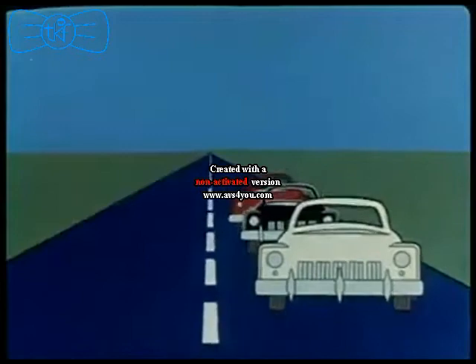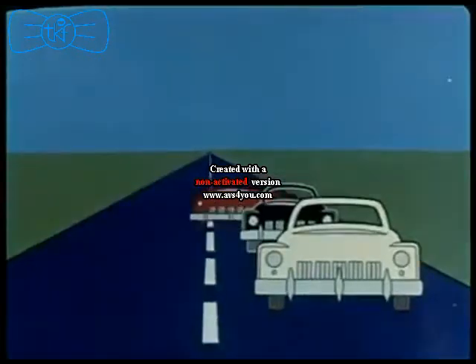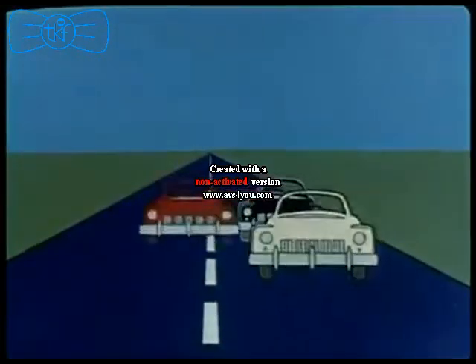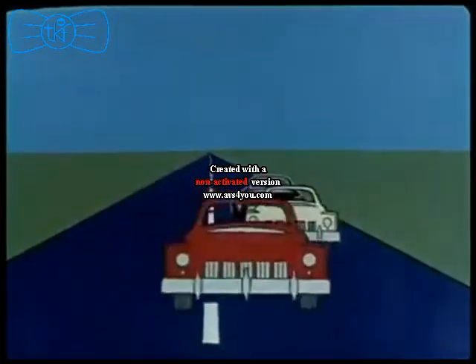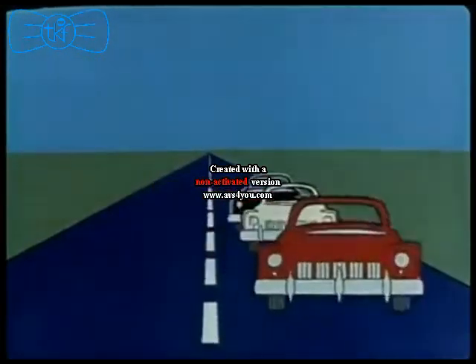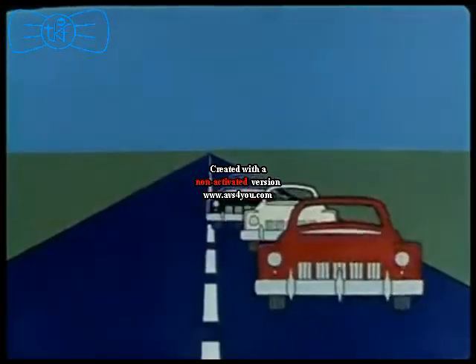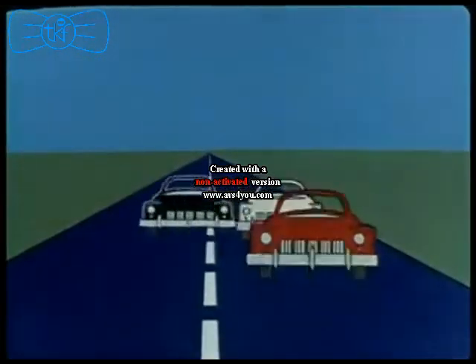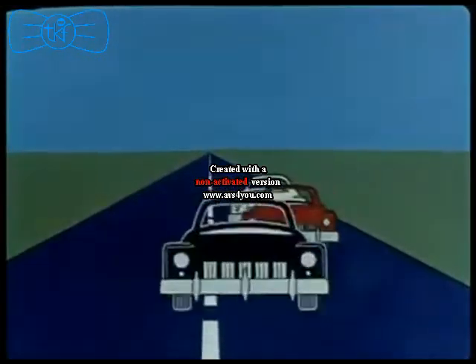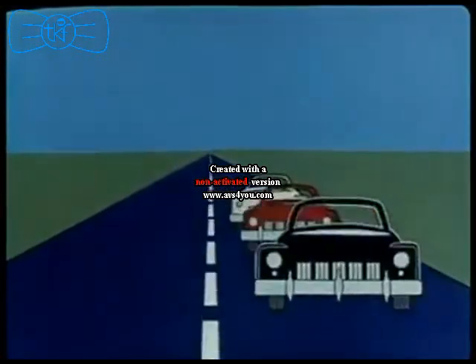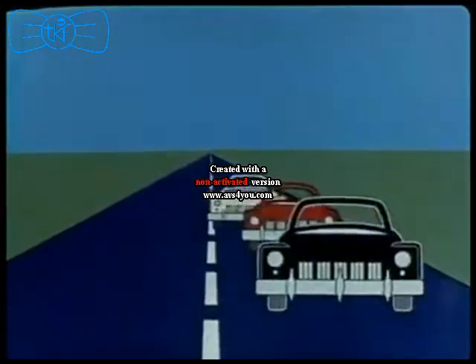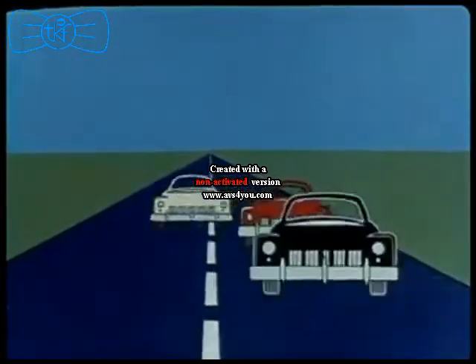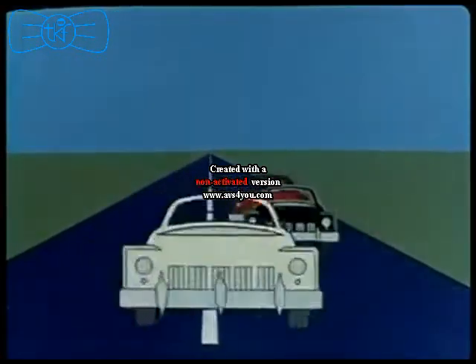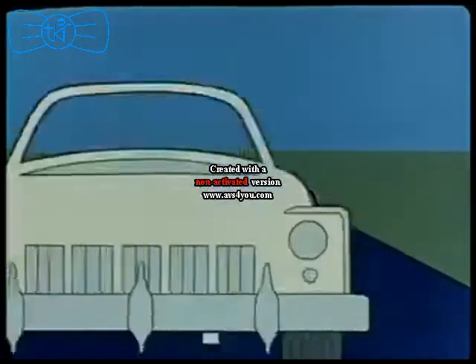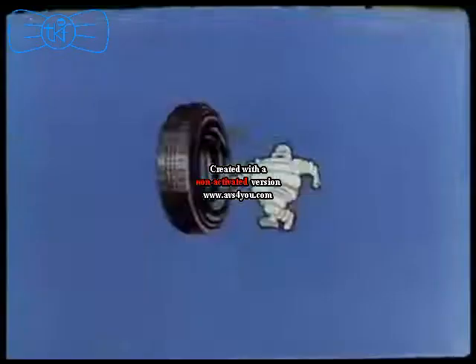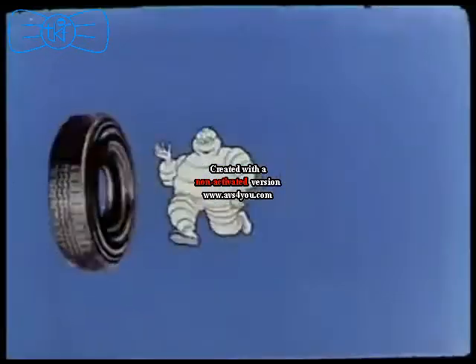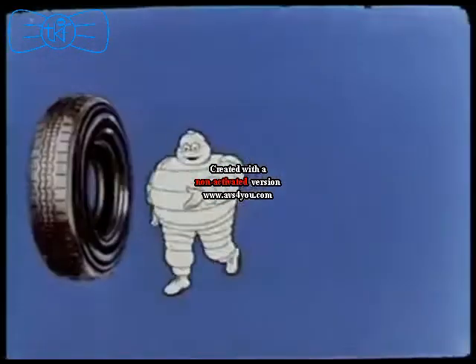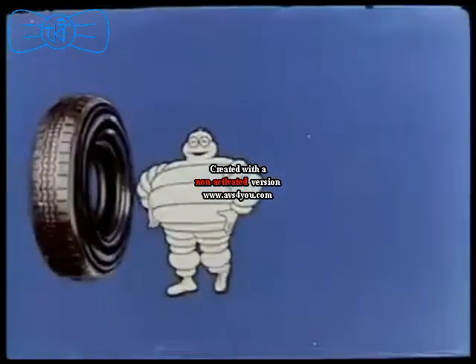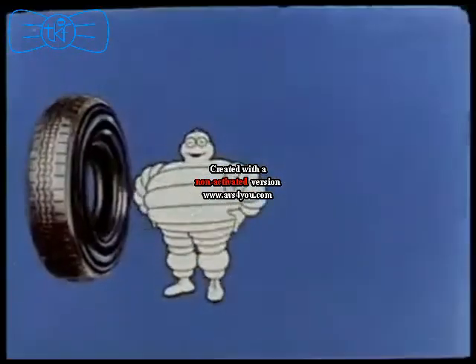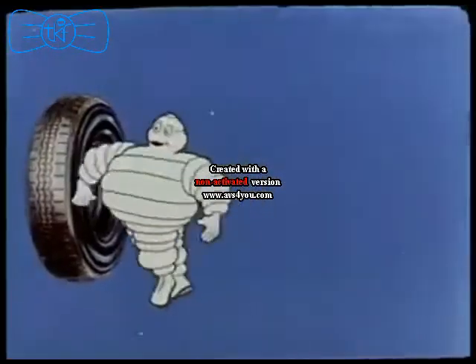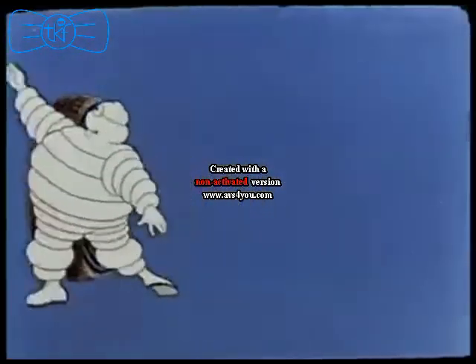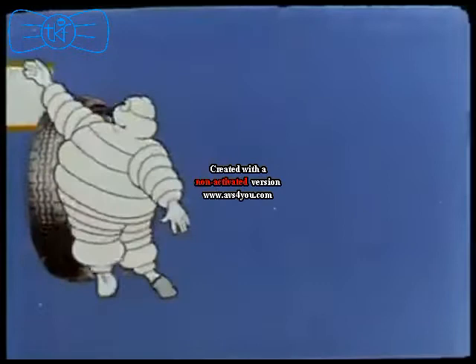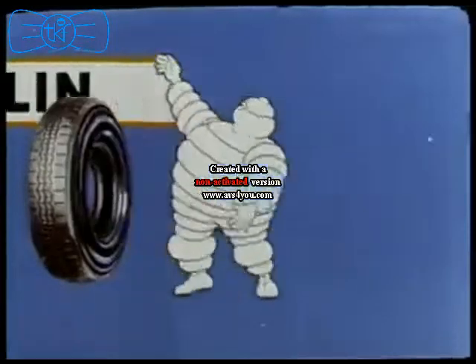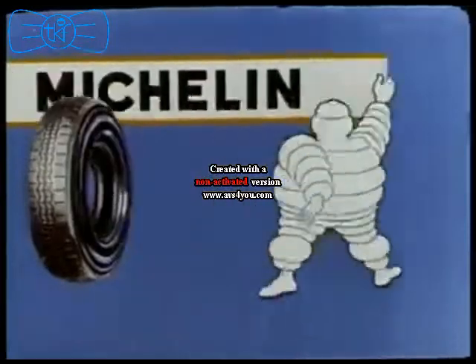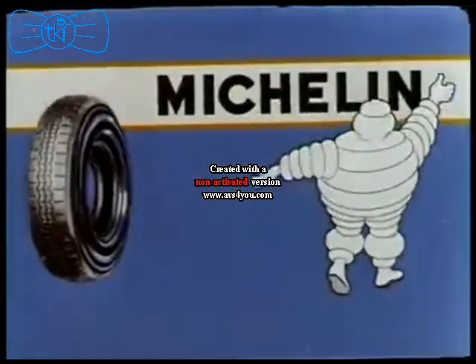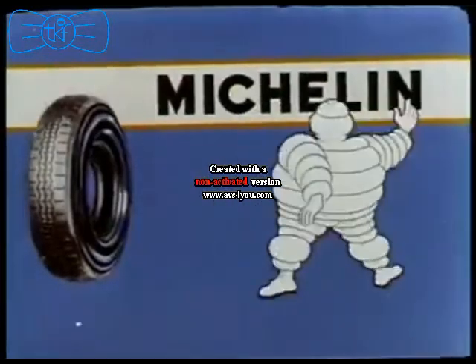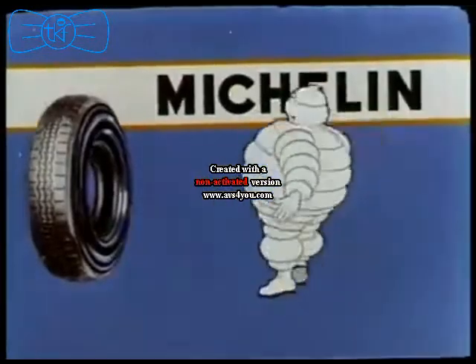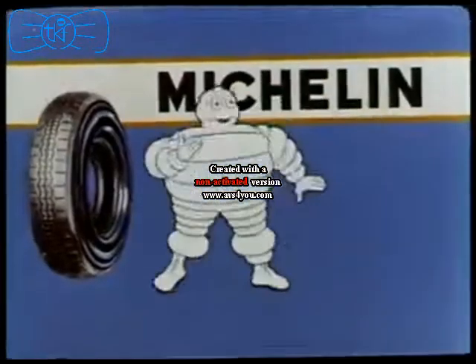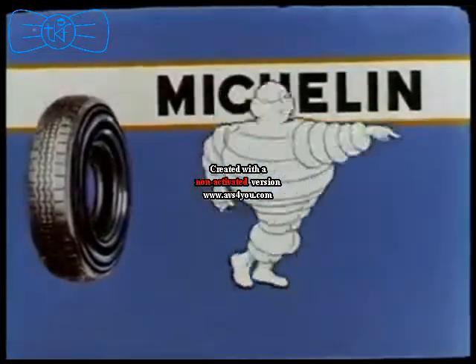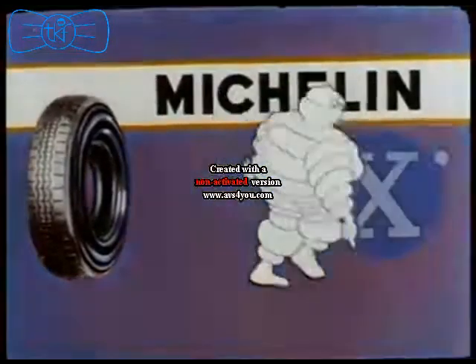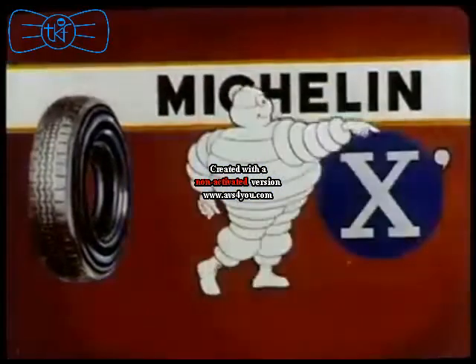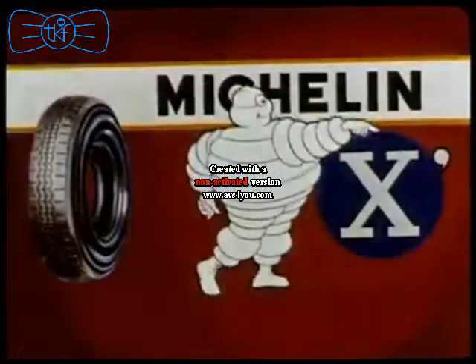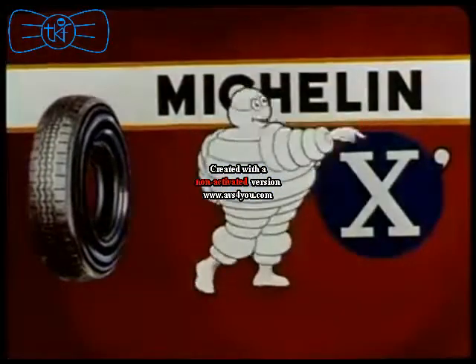Your own car, like every car, can benefit by running on Michelin X tires.